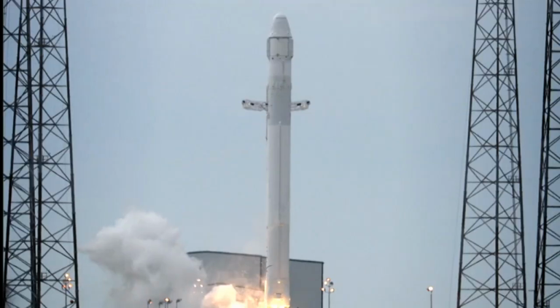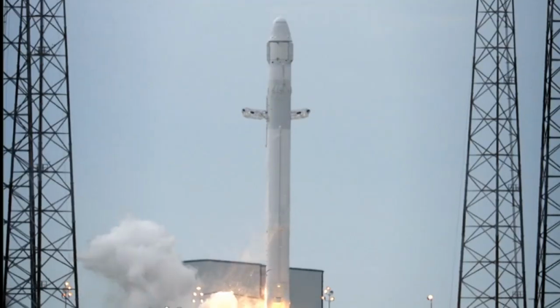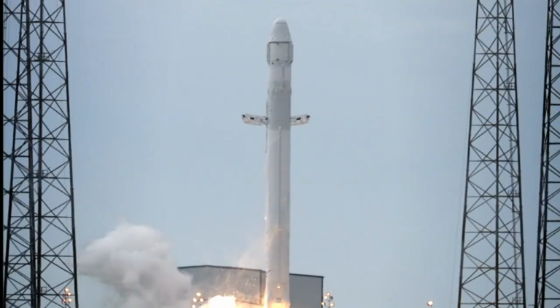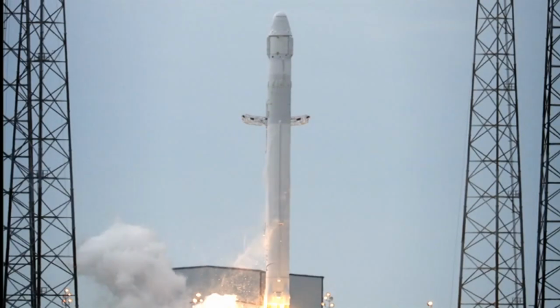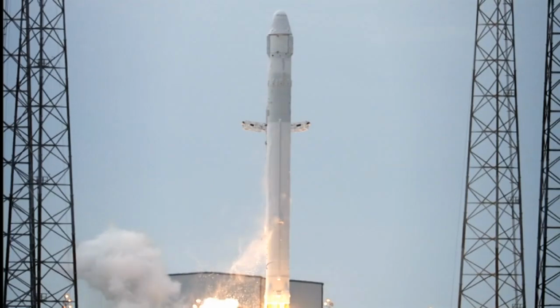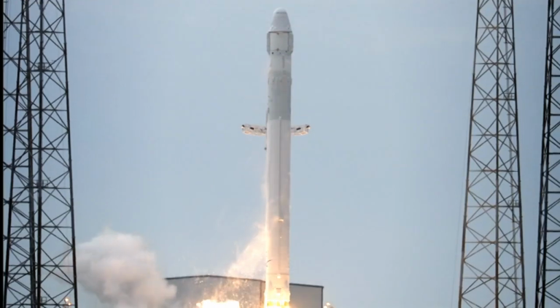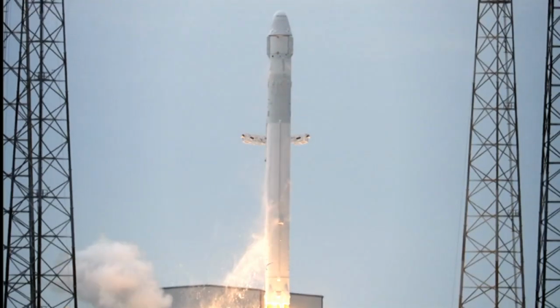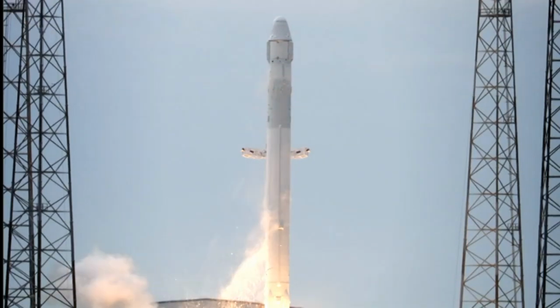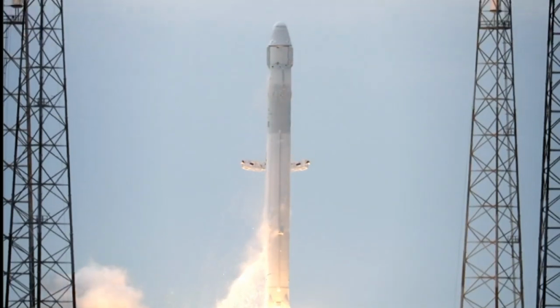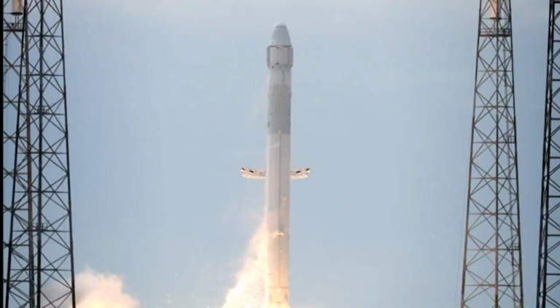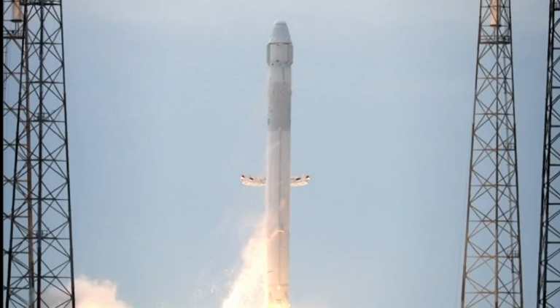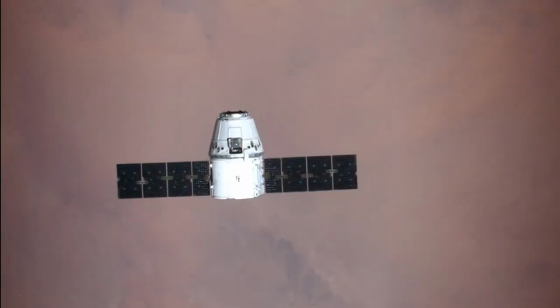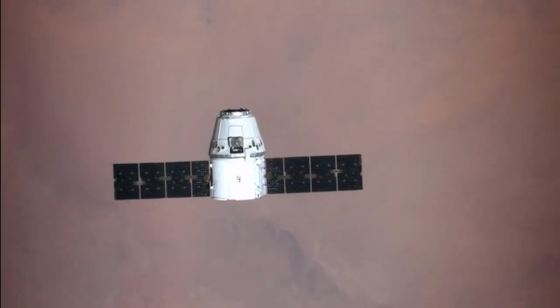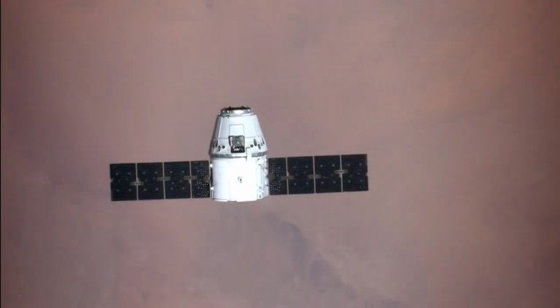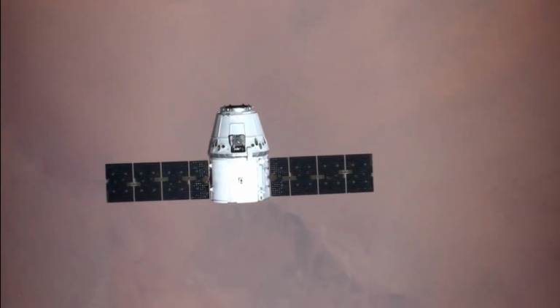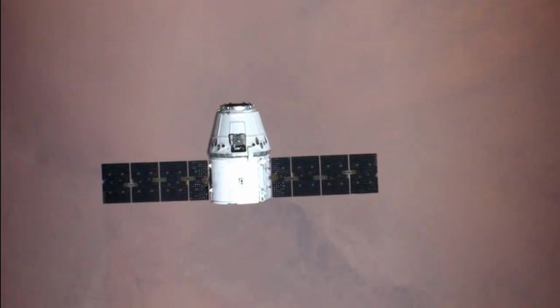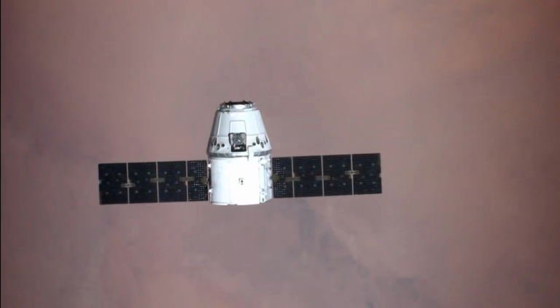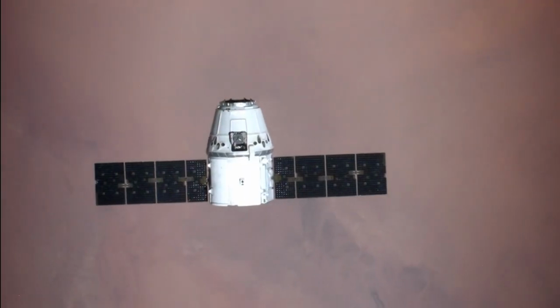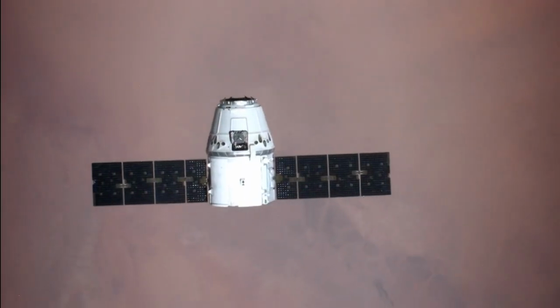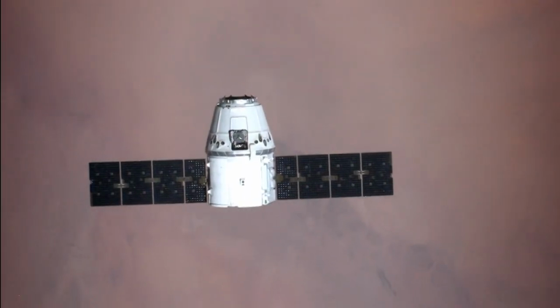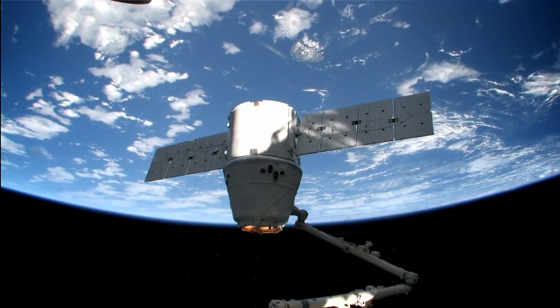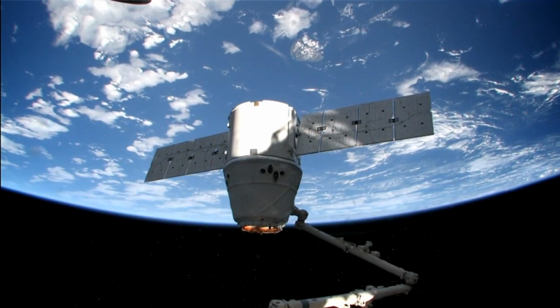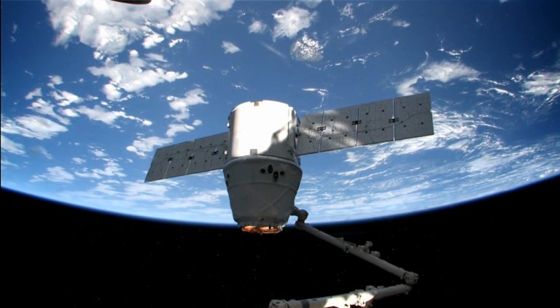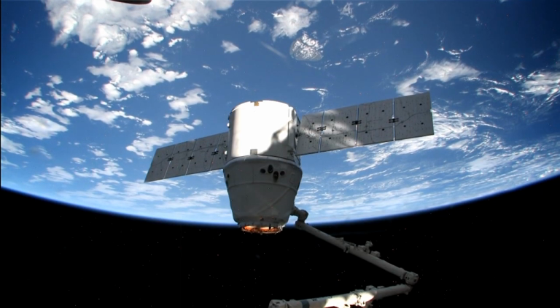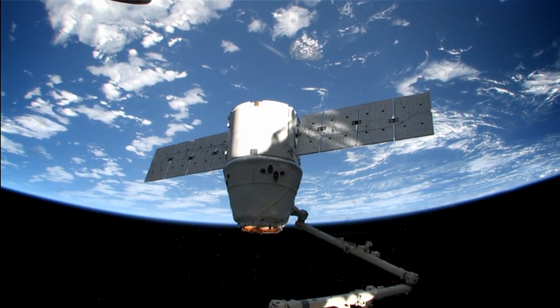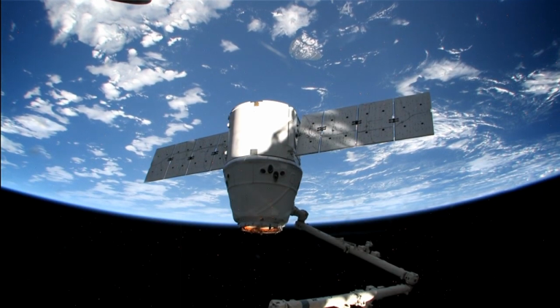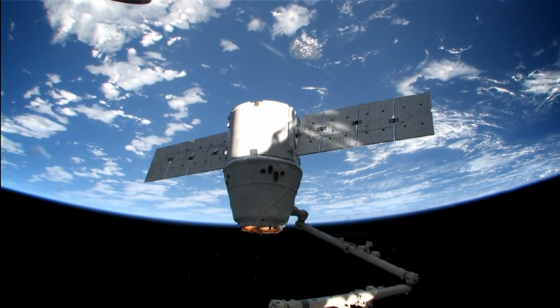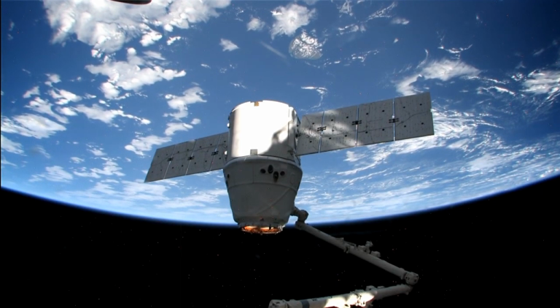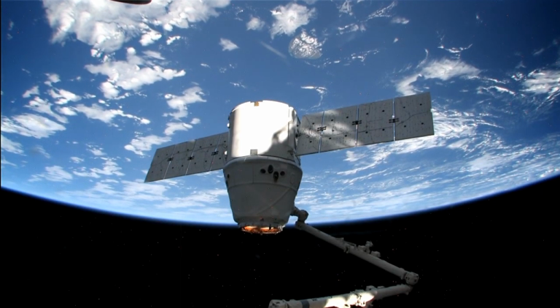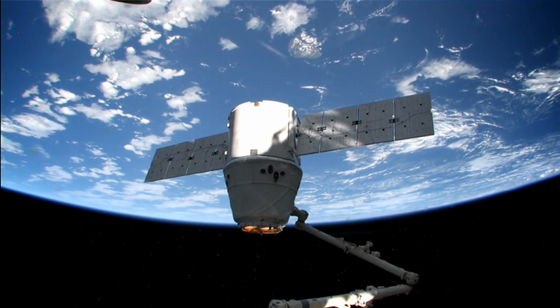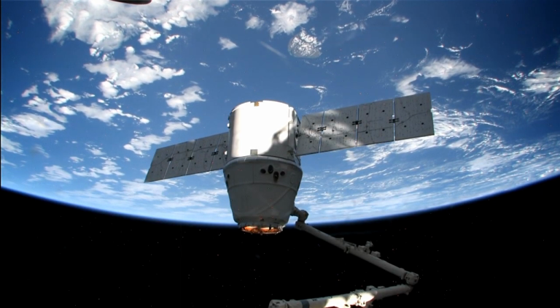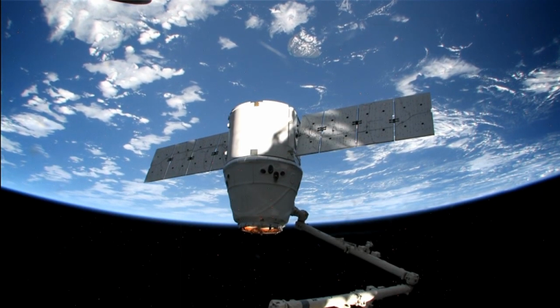The current Dragon launch date is set for March 16th, with a rendezvous with the station planned for March 18th.